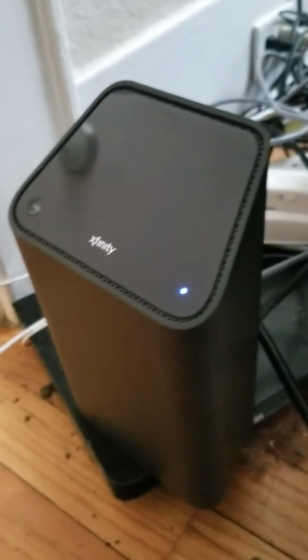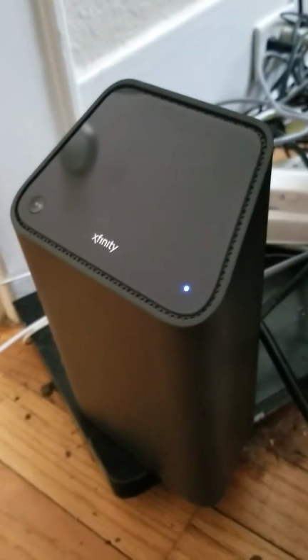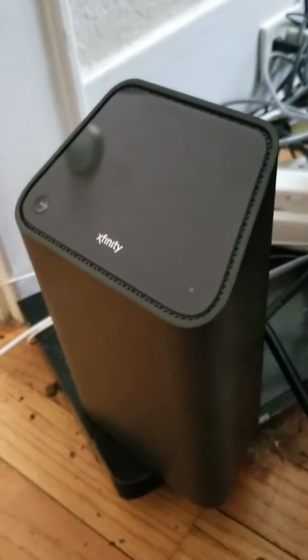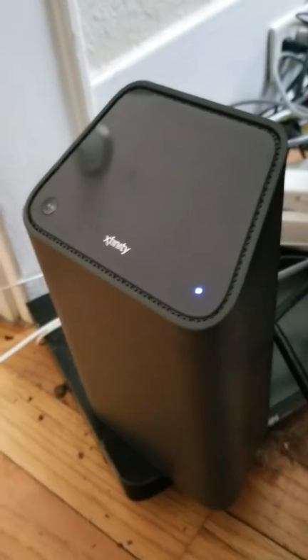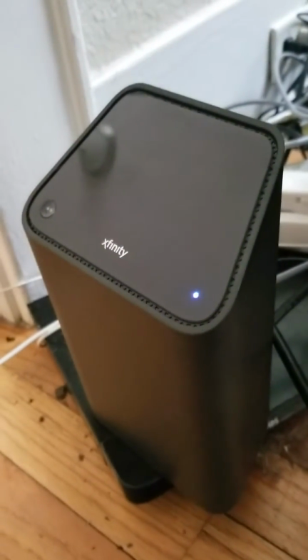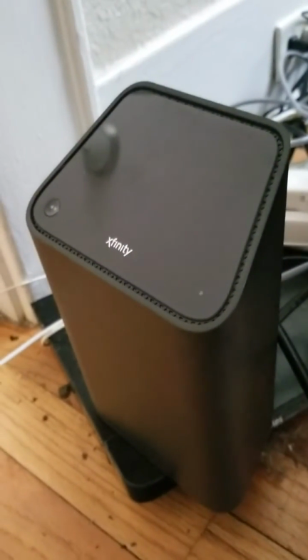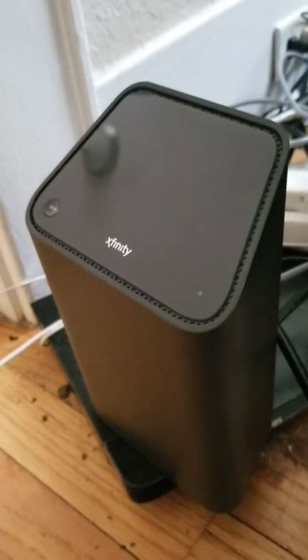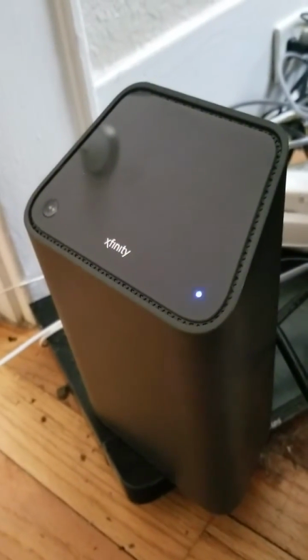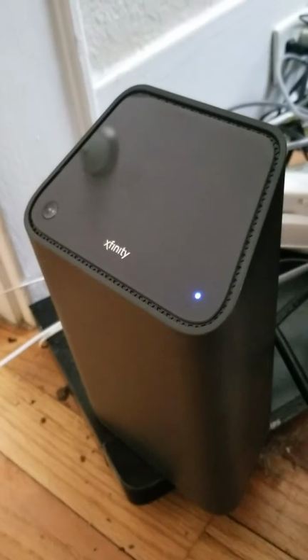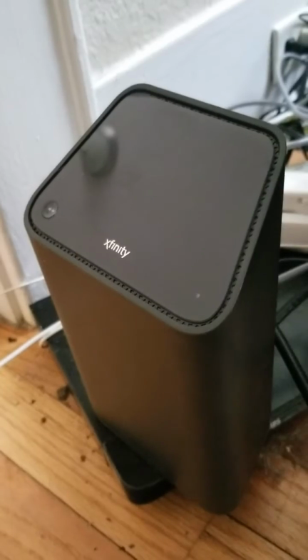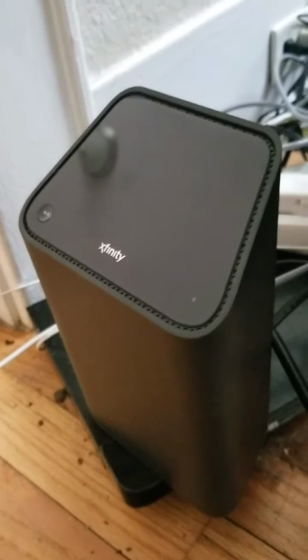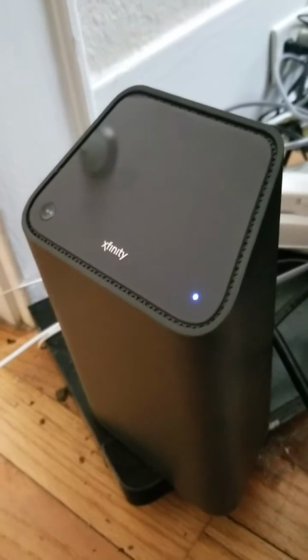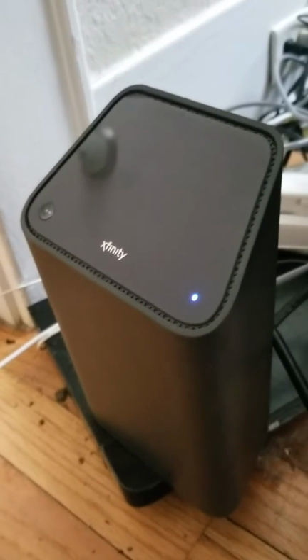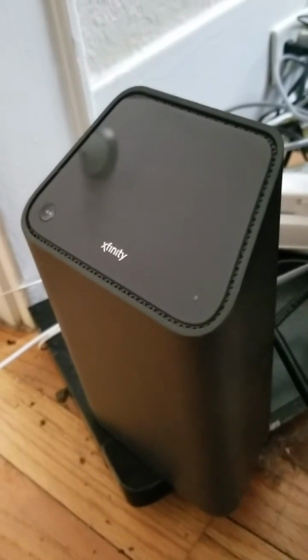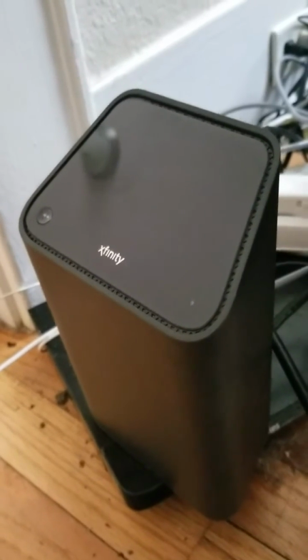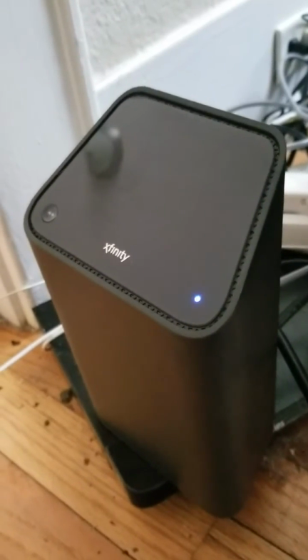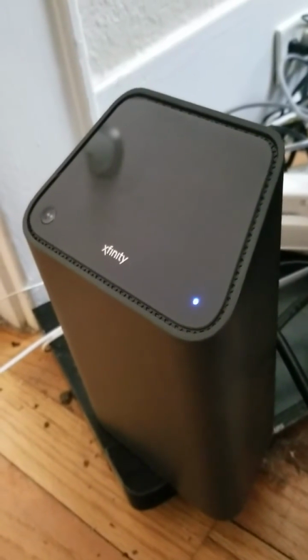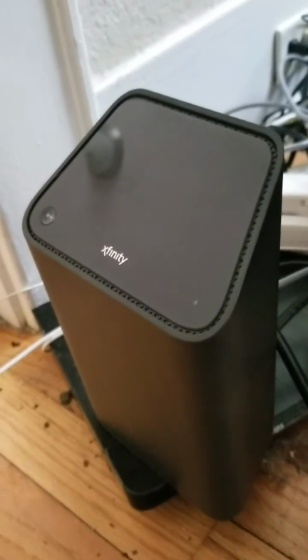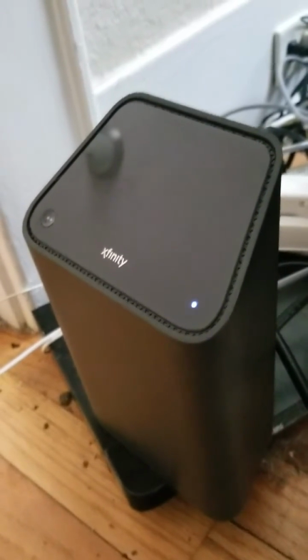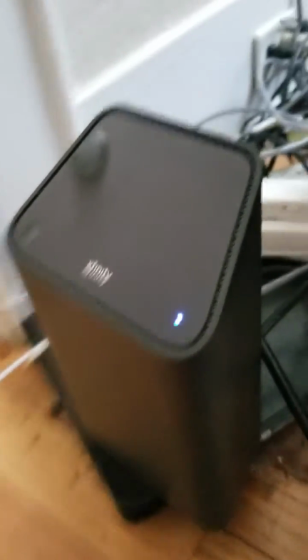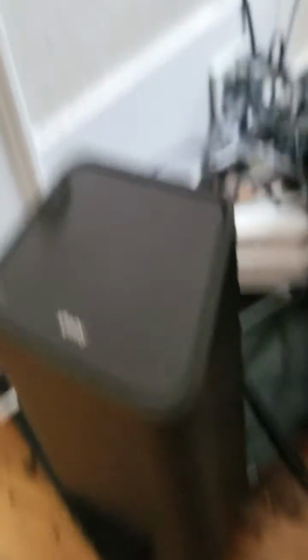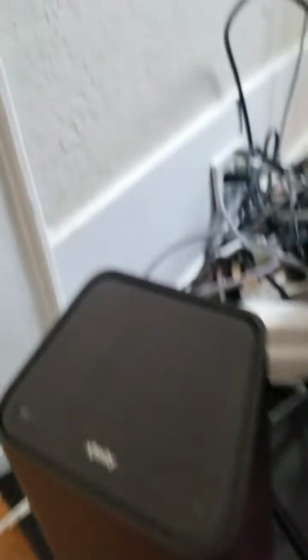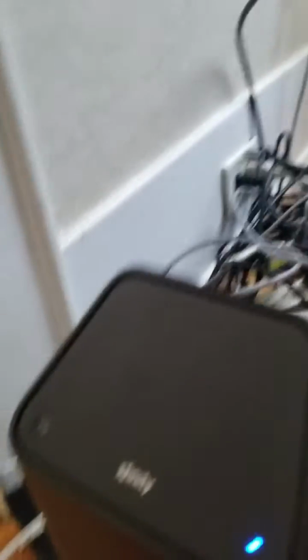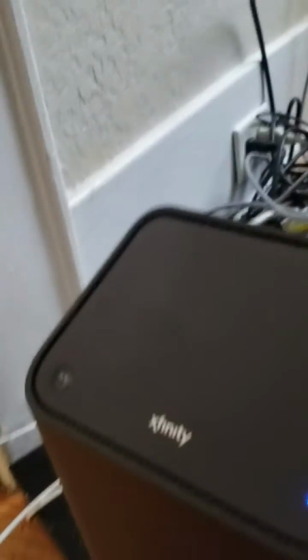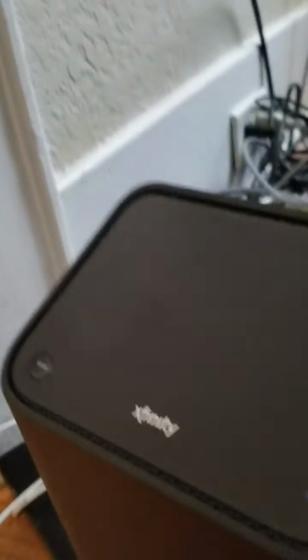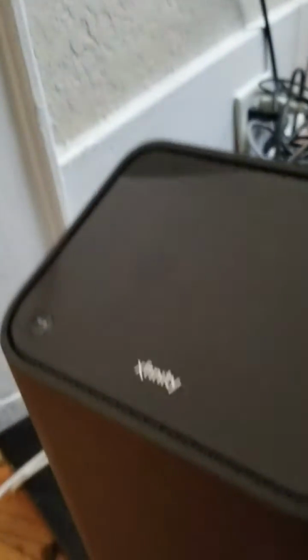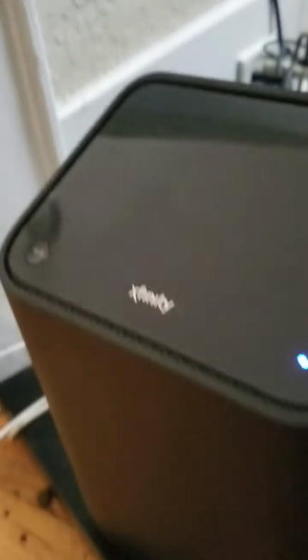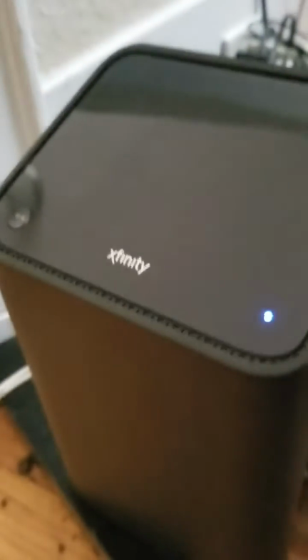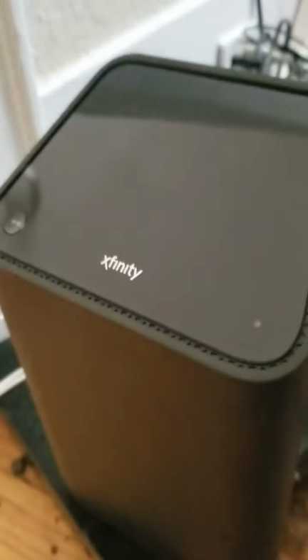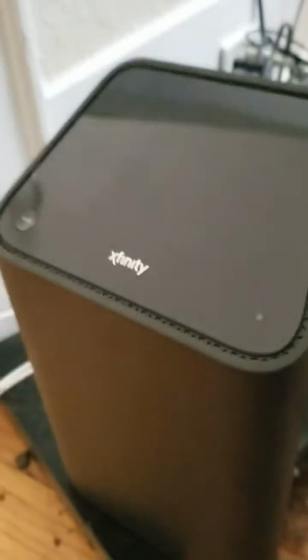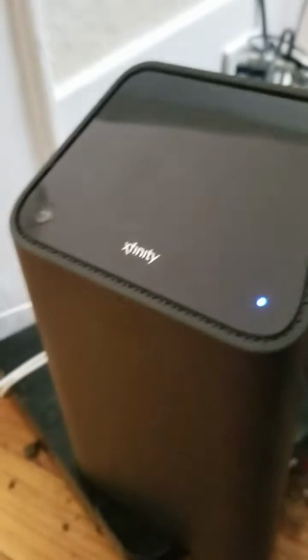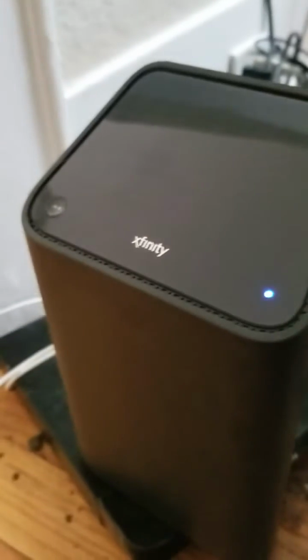Pretty much, that's all your WPS button is for. It doesn't help with your cell phone connection — it doesn't help with any of that kind of stuff. That's all it helps with.